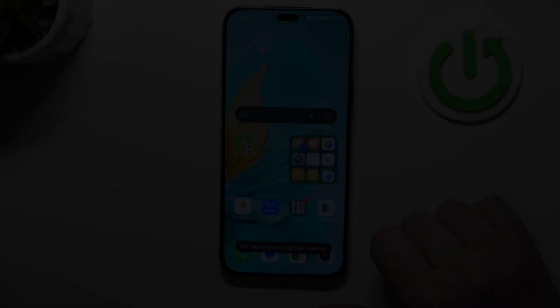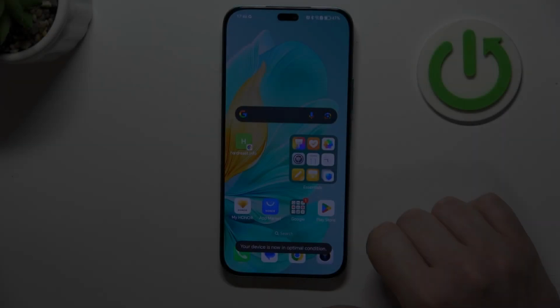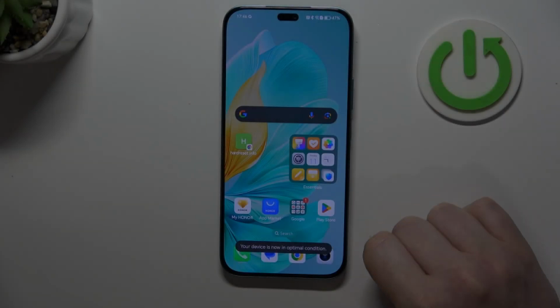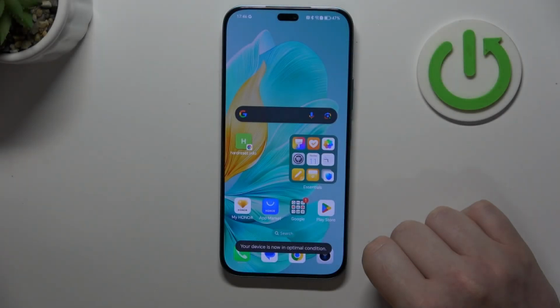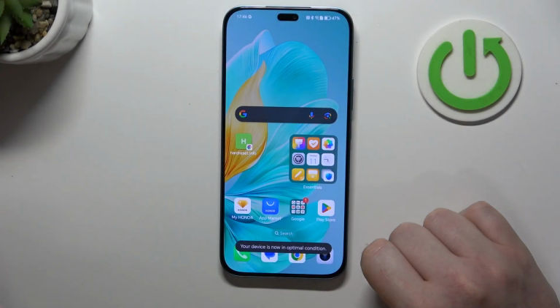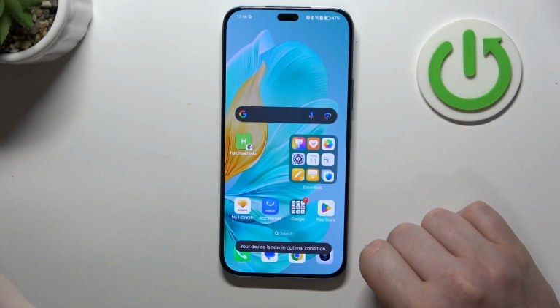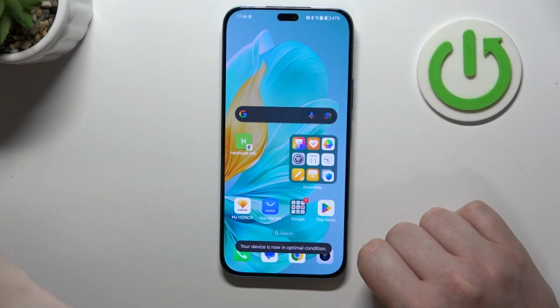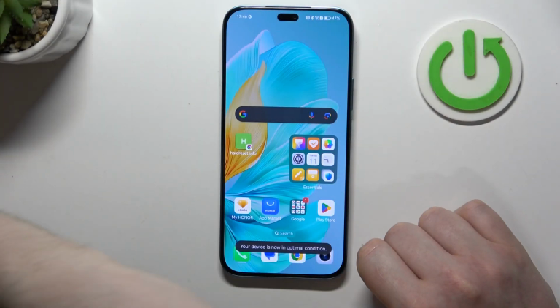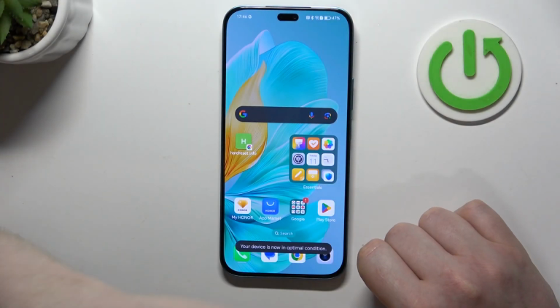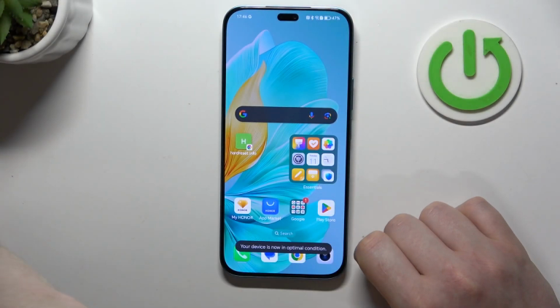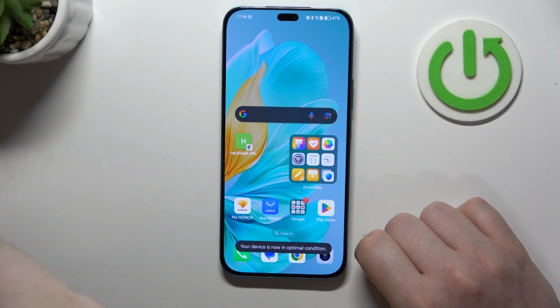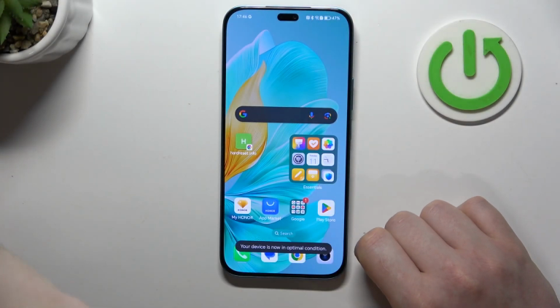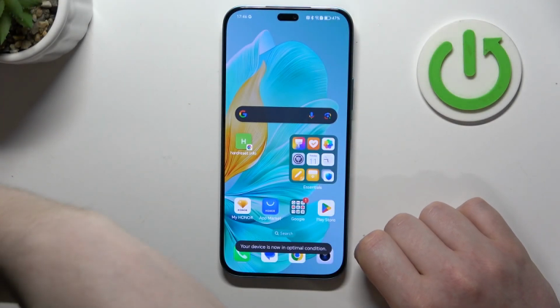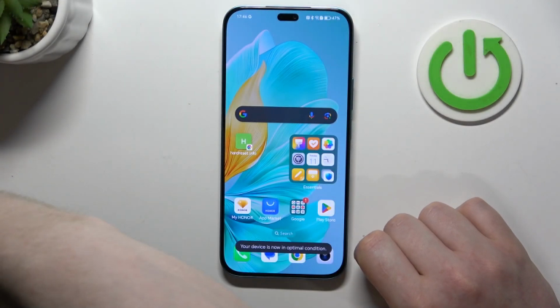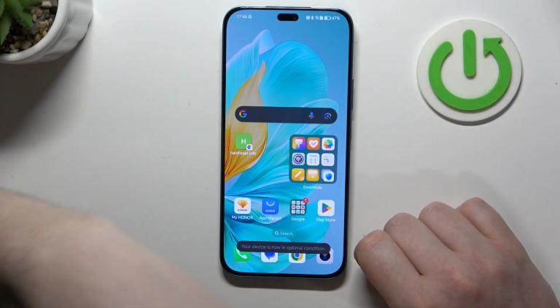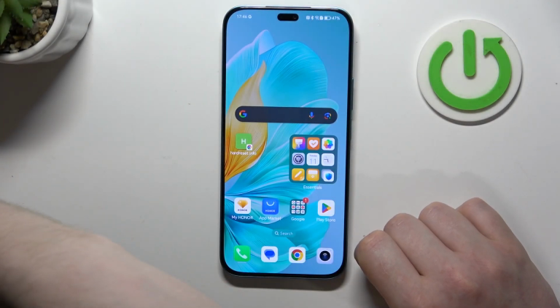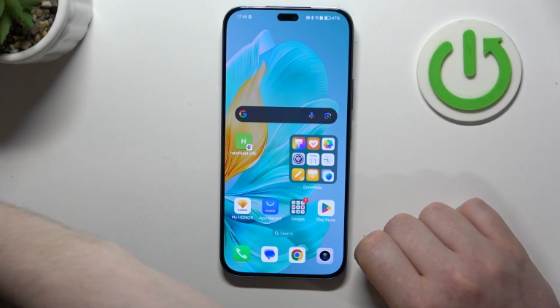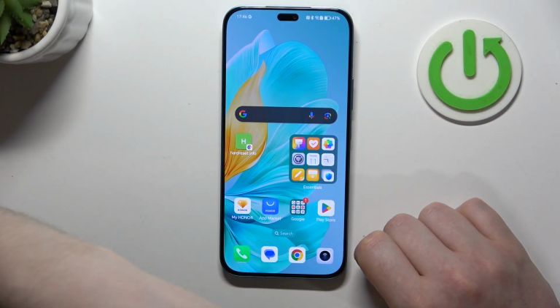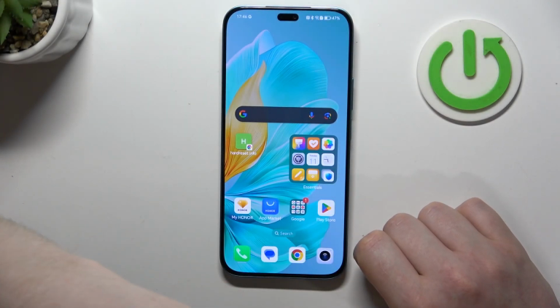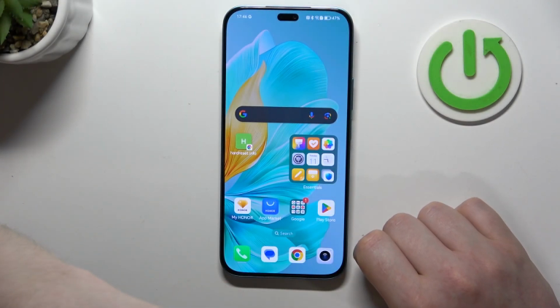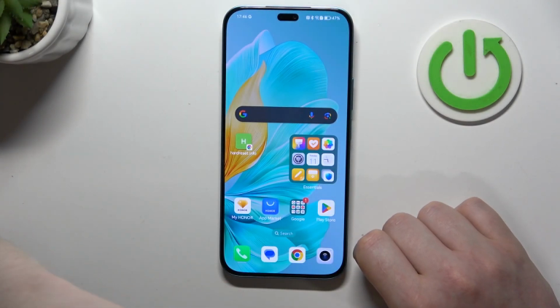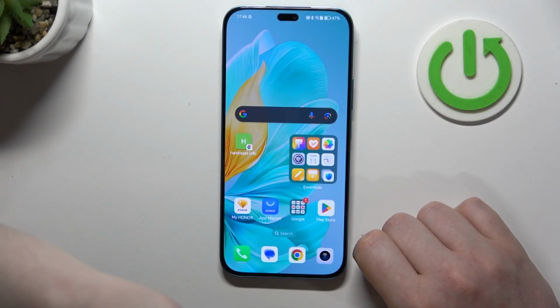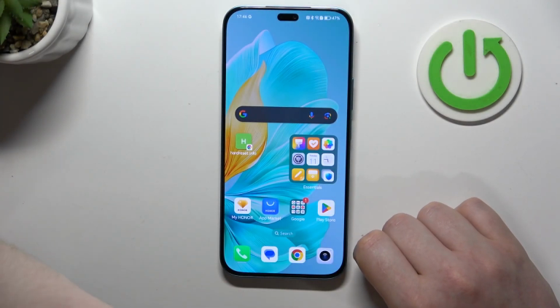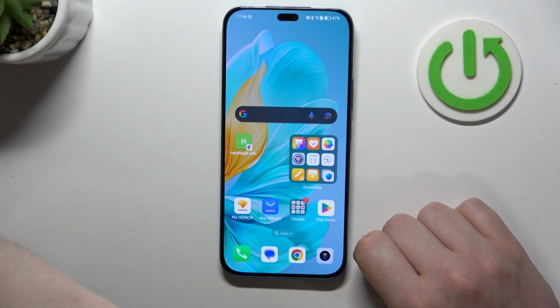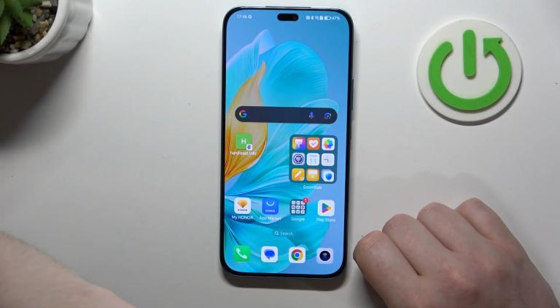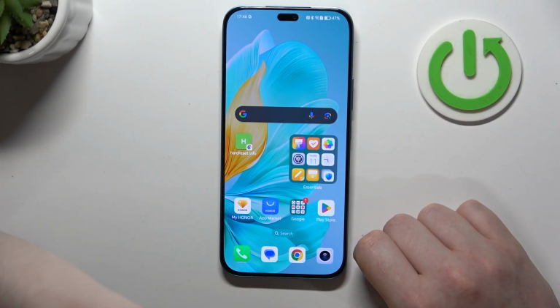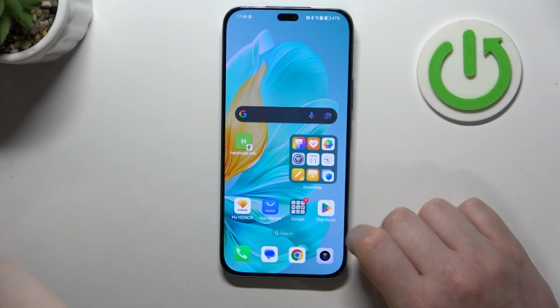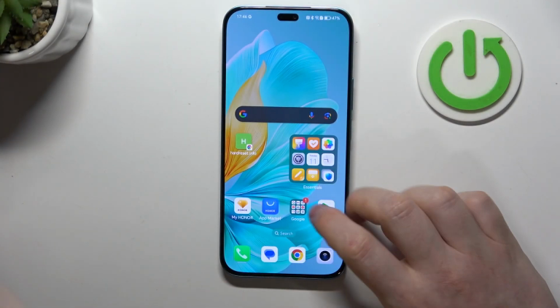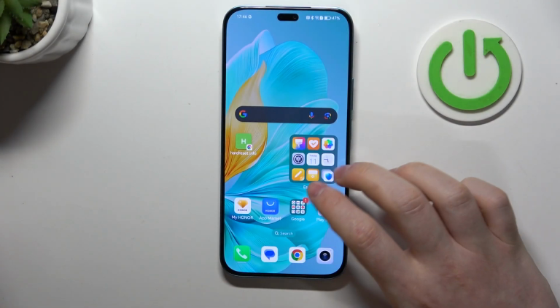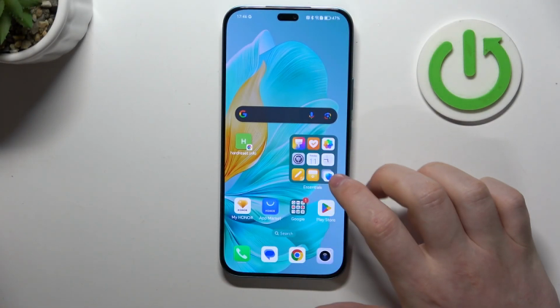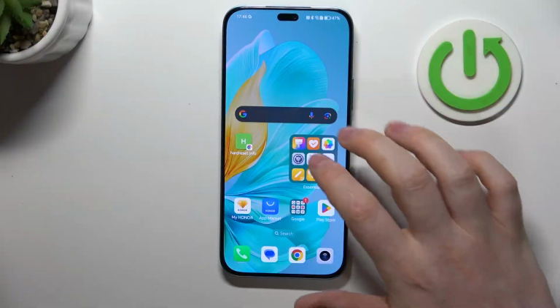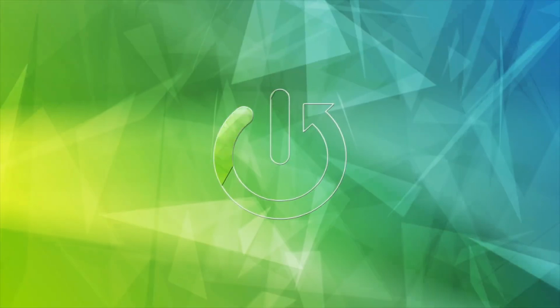Hello, in this video I want to show you how to configure Honor 200 Lite for a senior person.